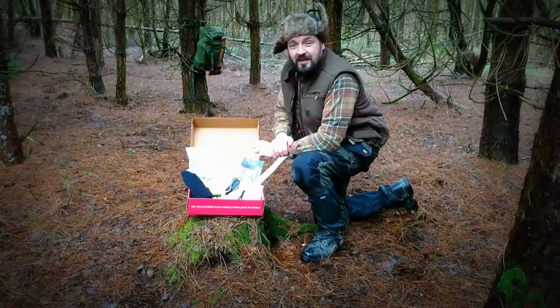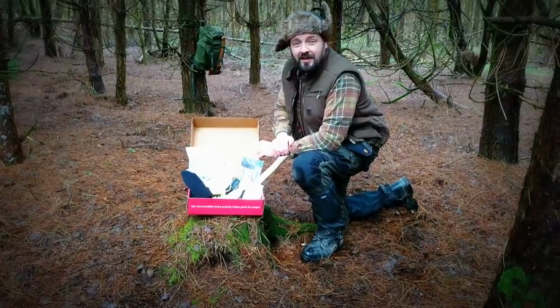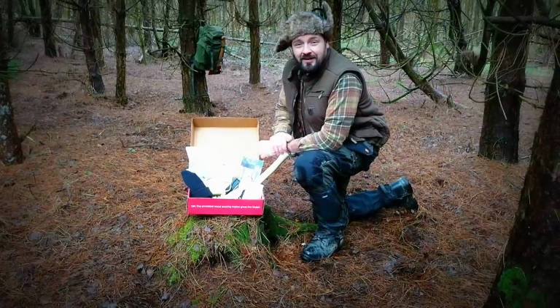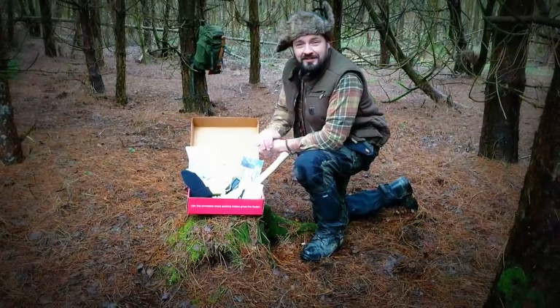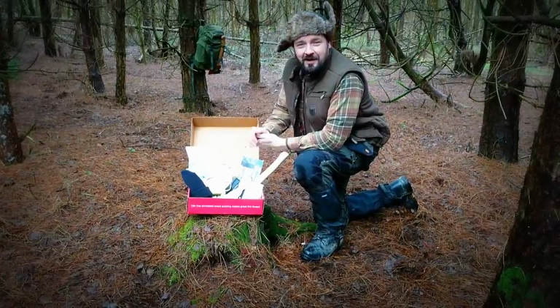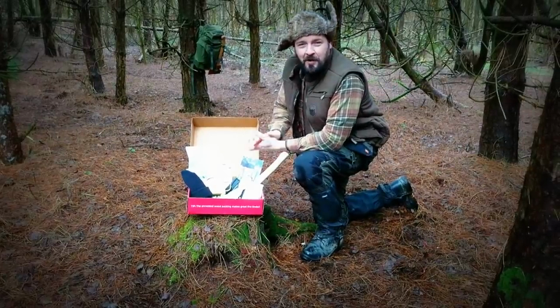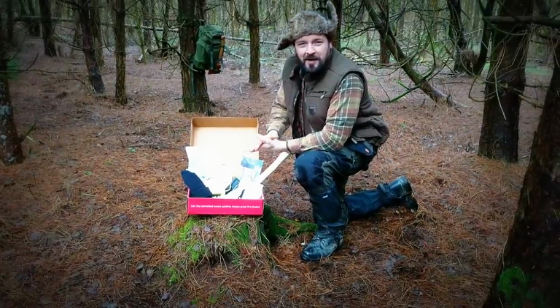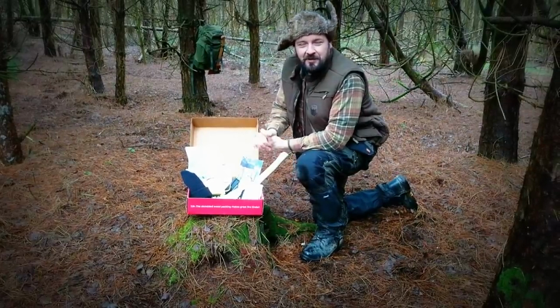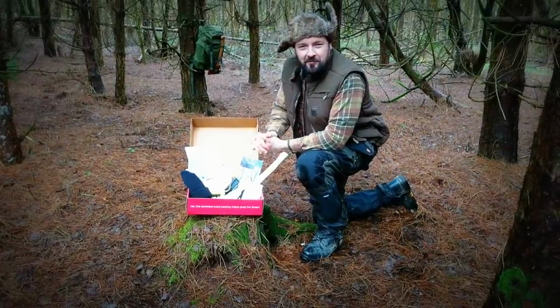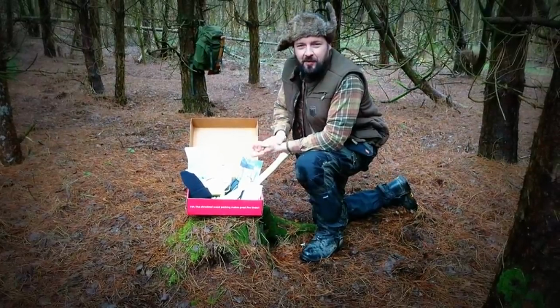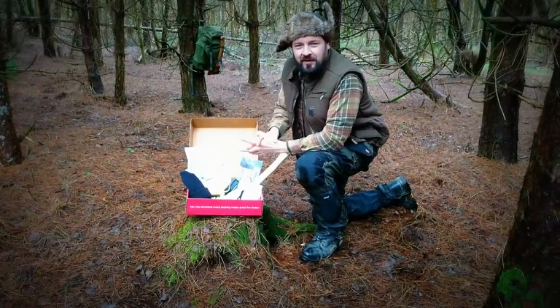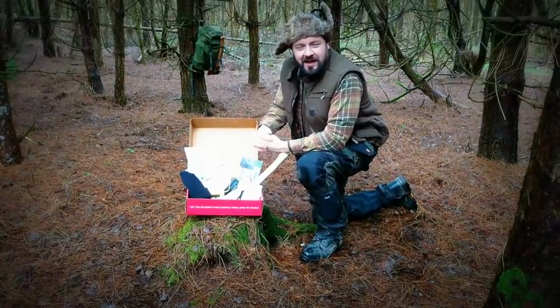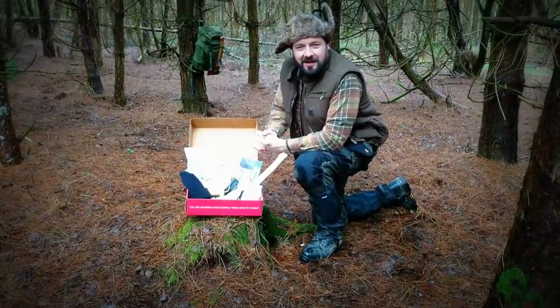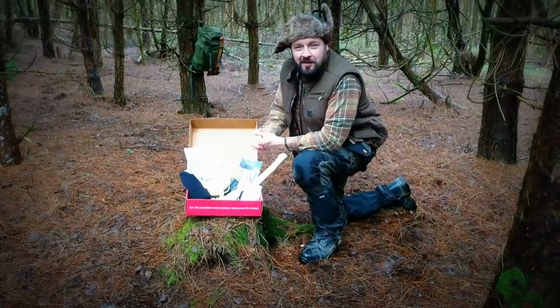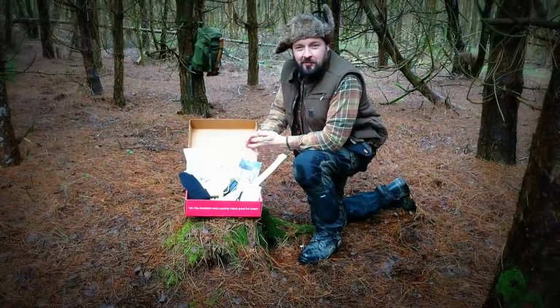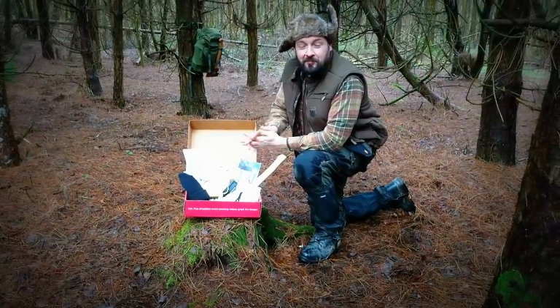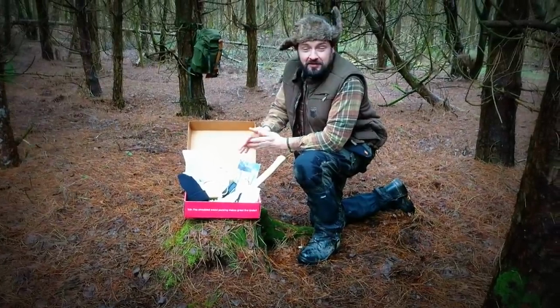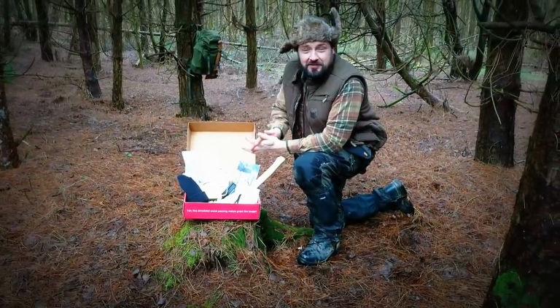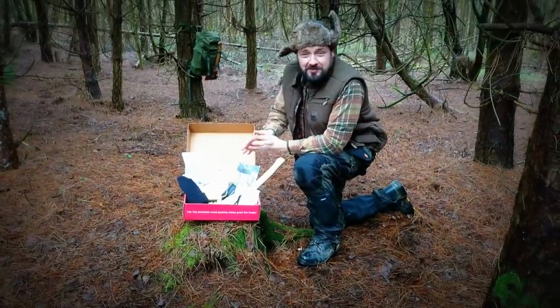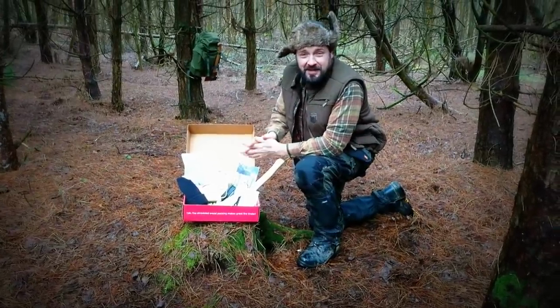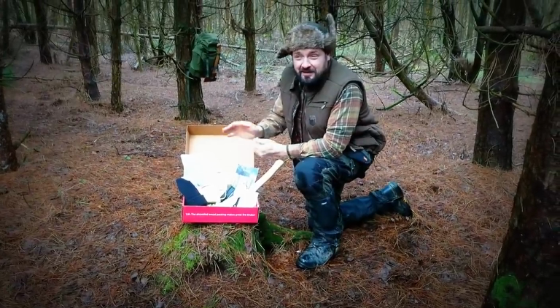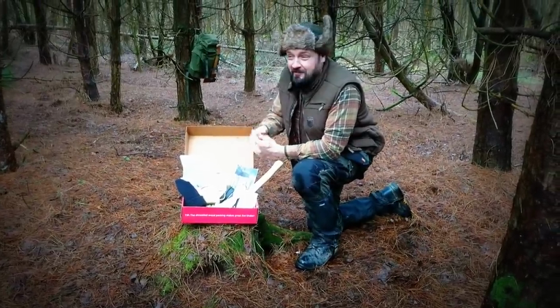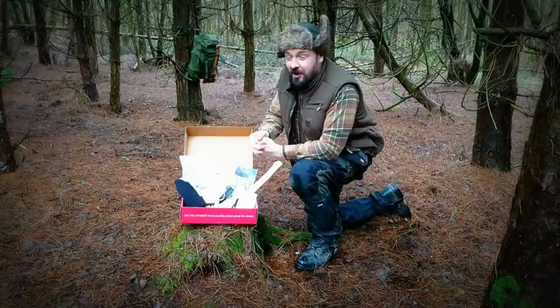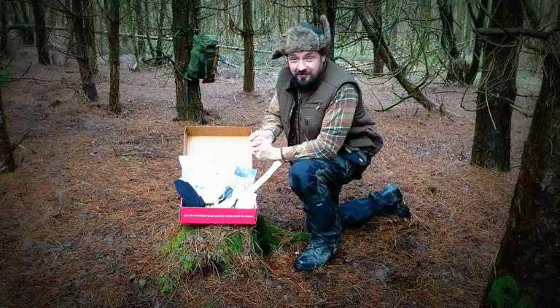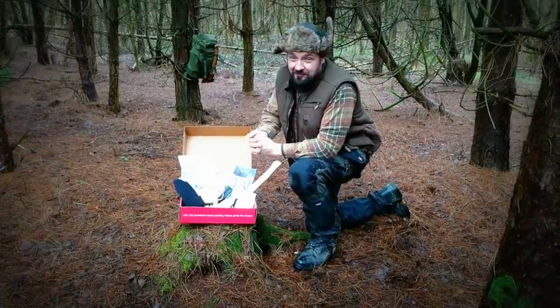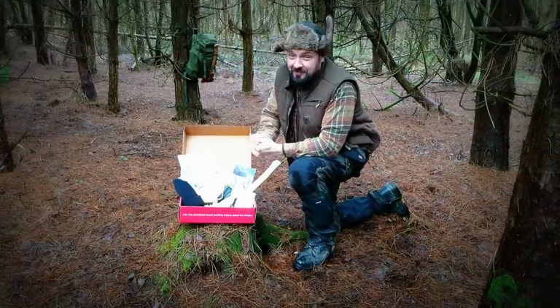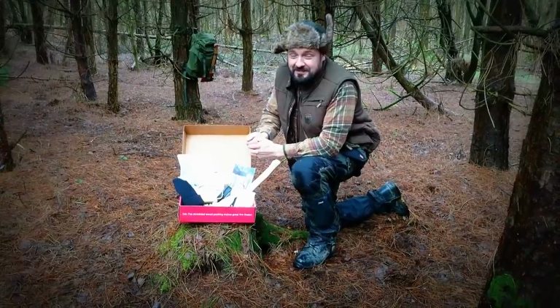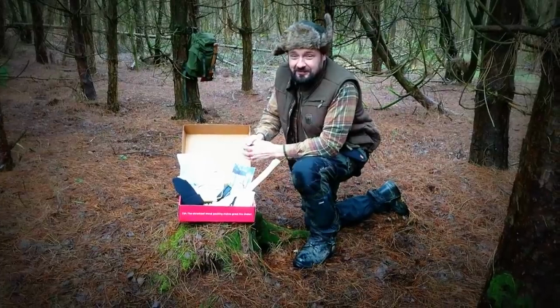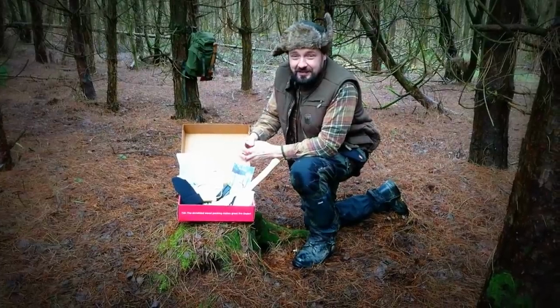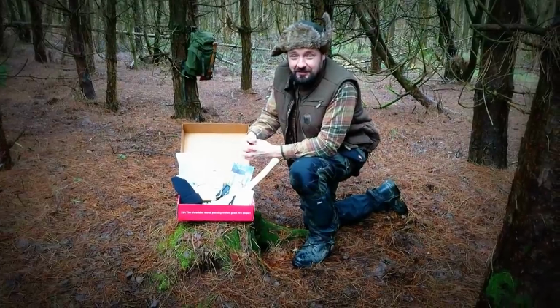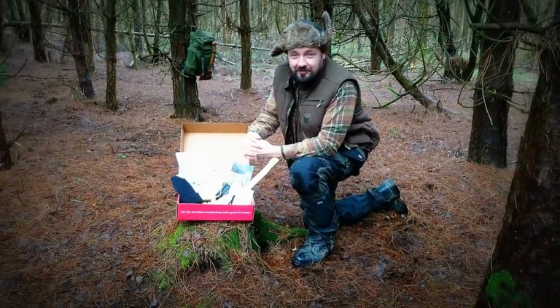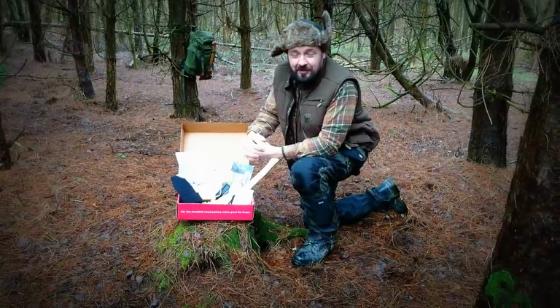Hi guys and welcome back to Alpha Prepping. I hope you've had a brilliant Christmas and you're hopefully having a fantastic new year so far.